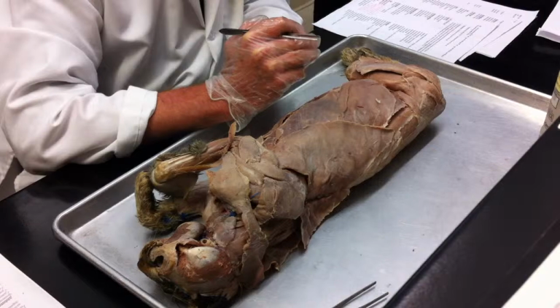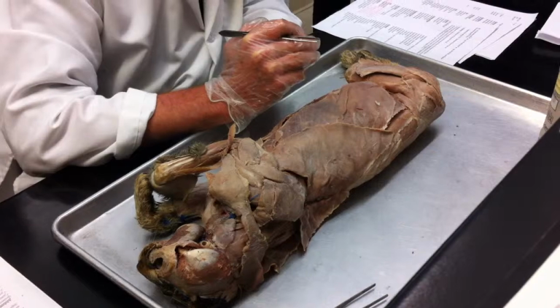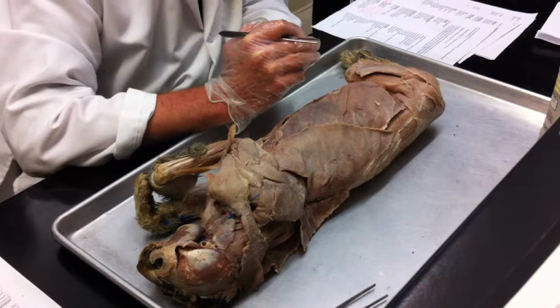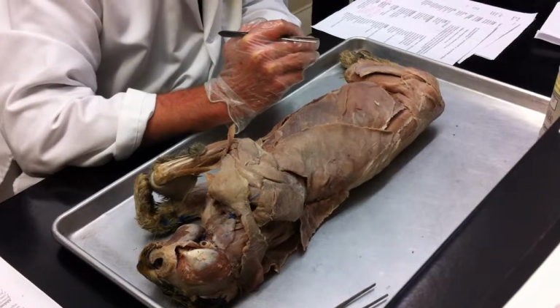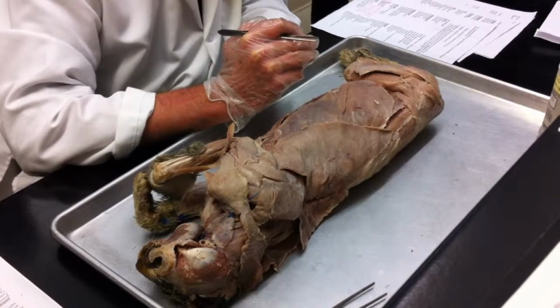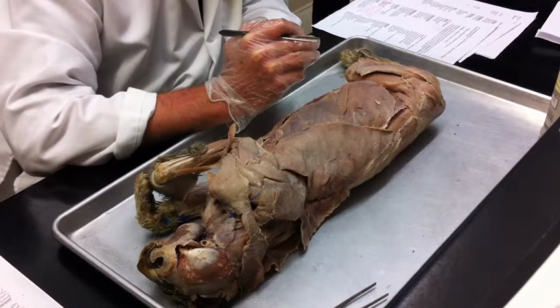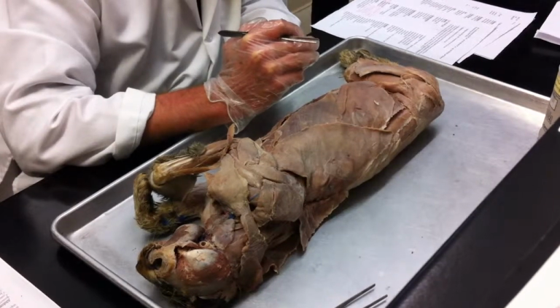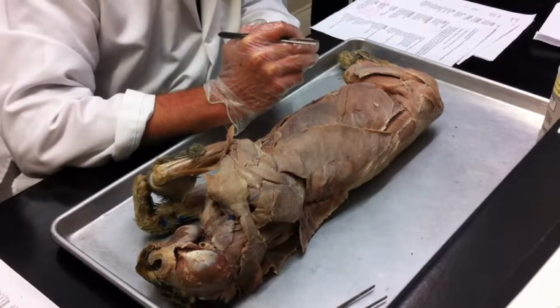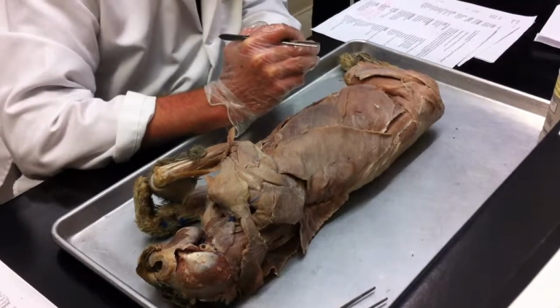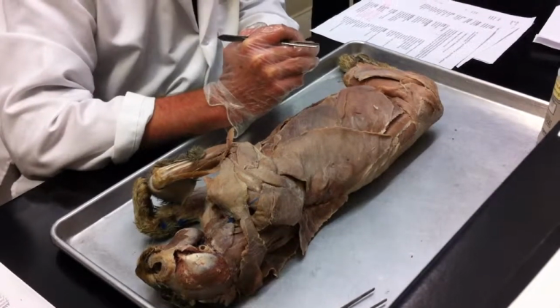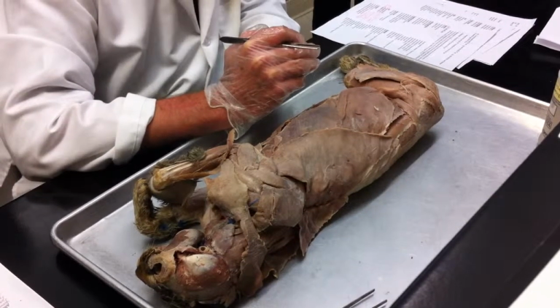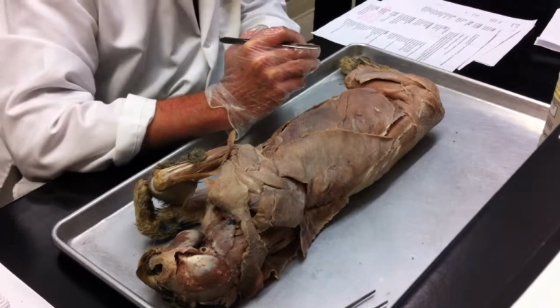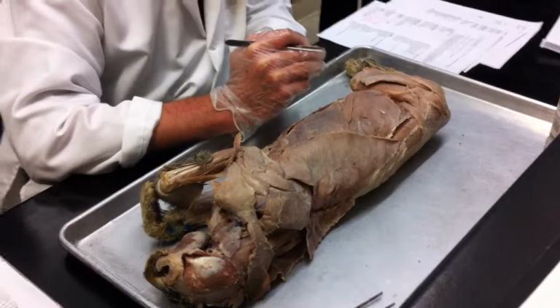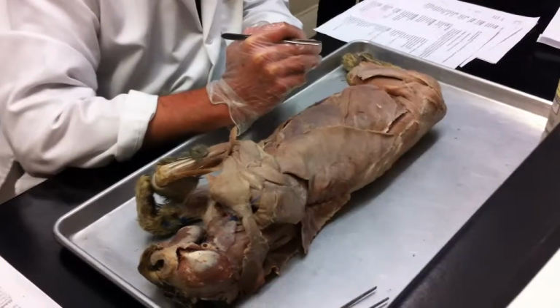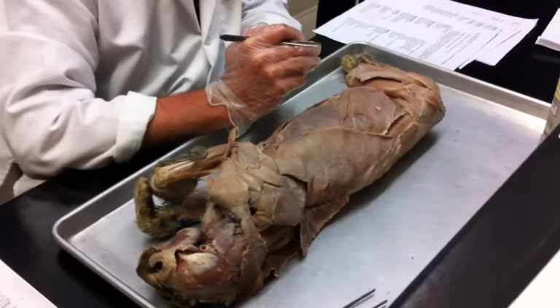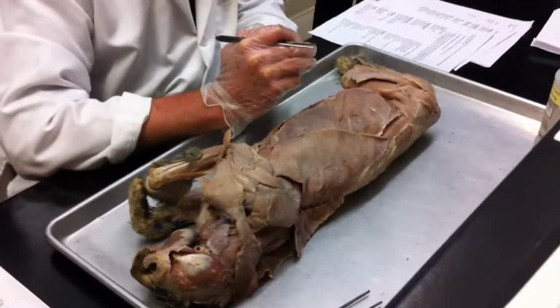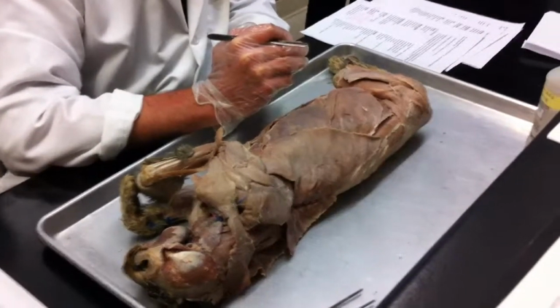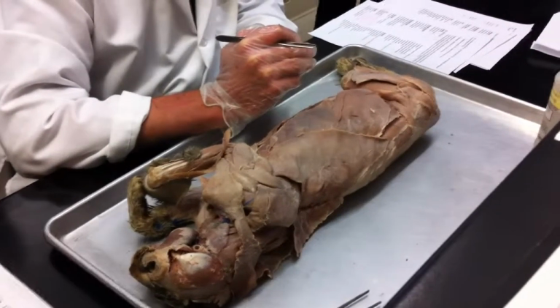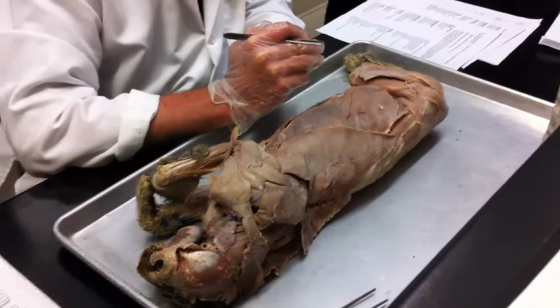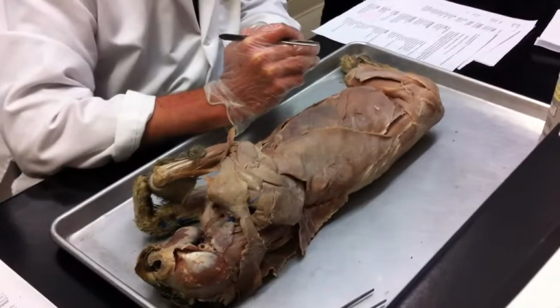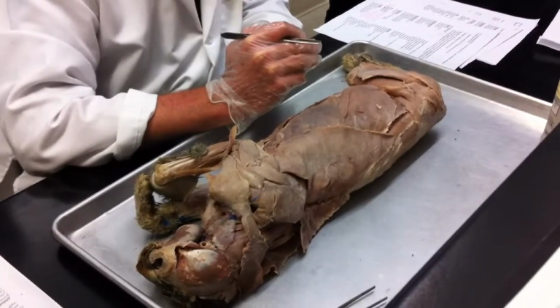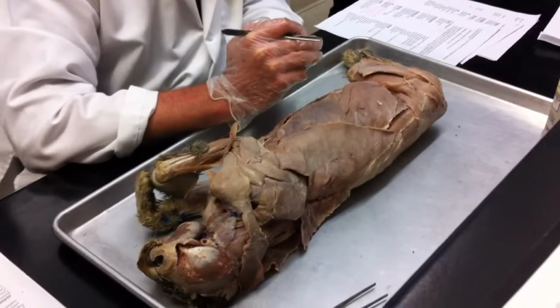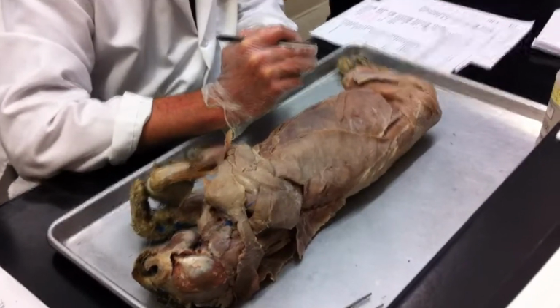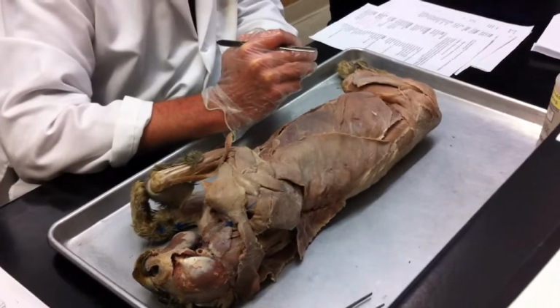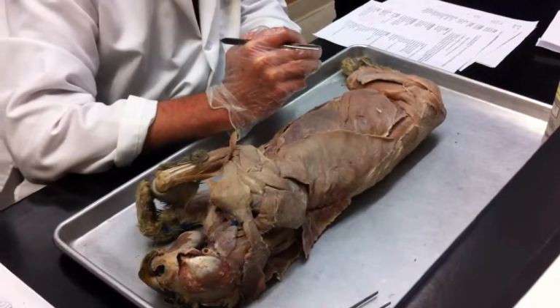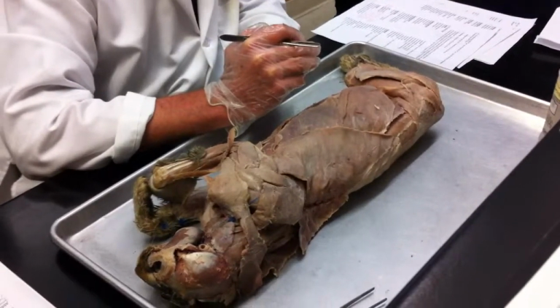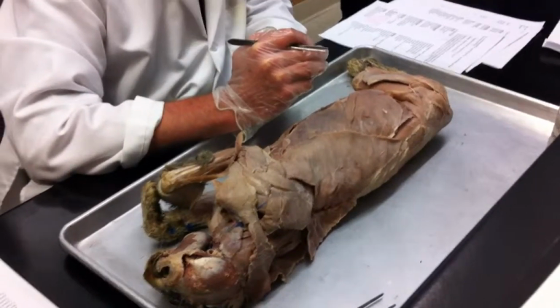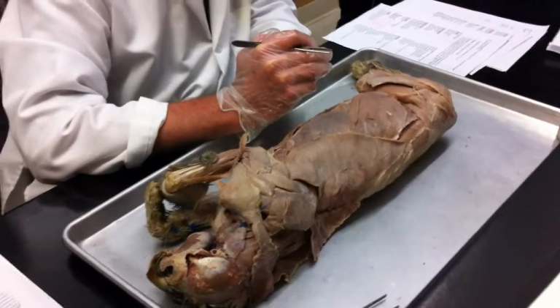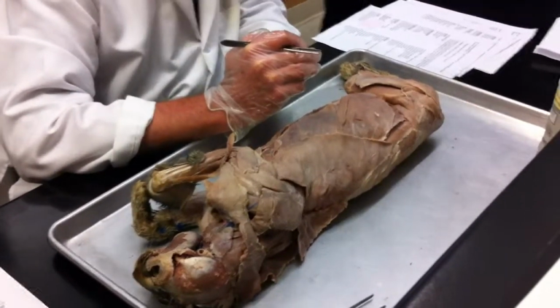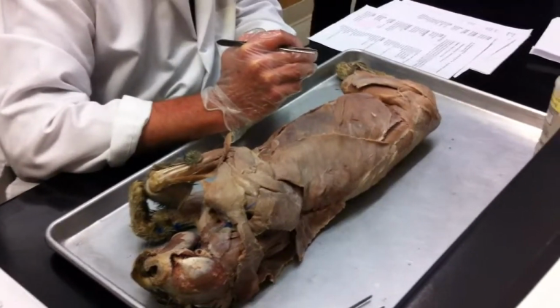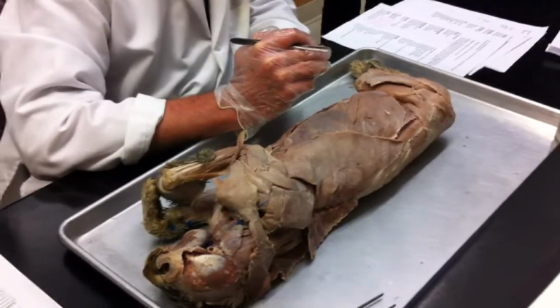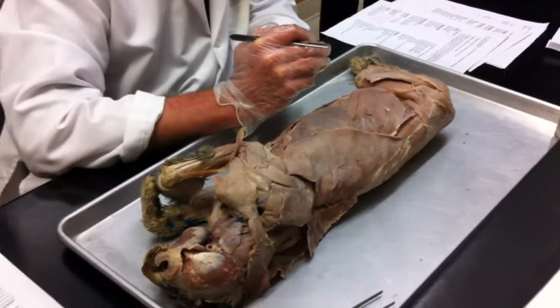Linea alba. Any questions about the linea alba? White line, mid-ventral.